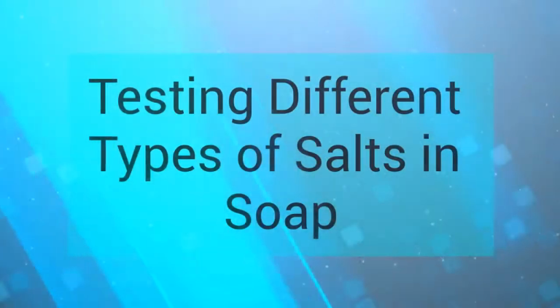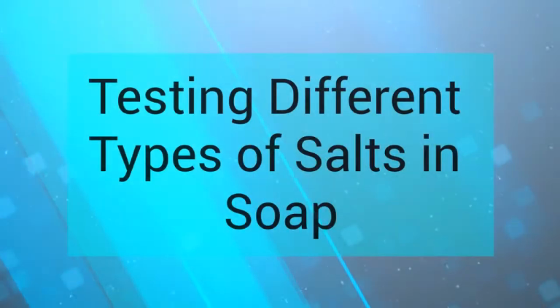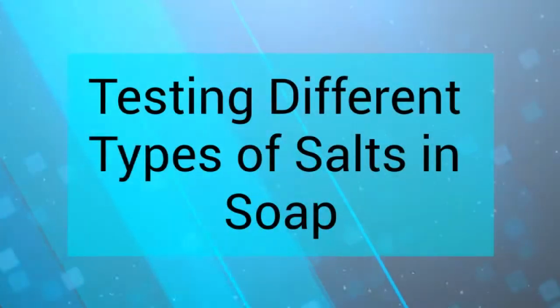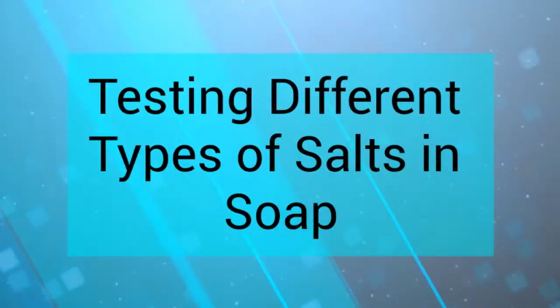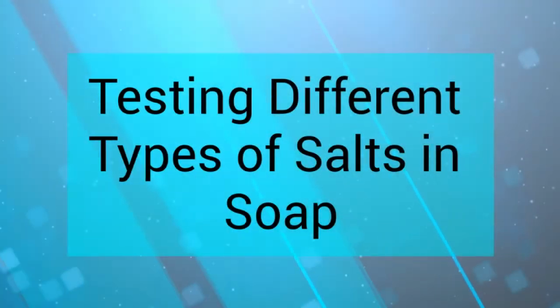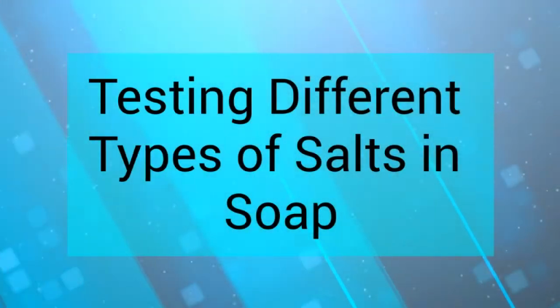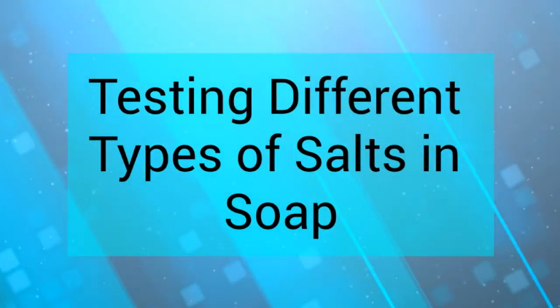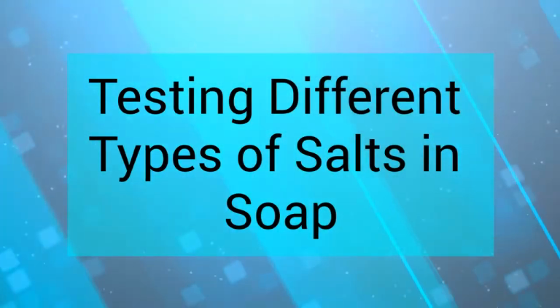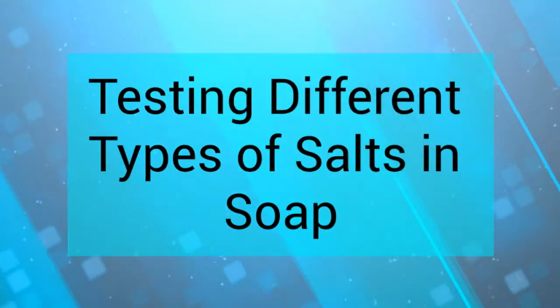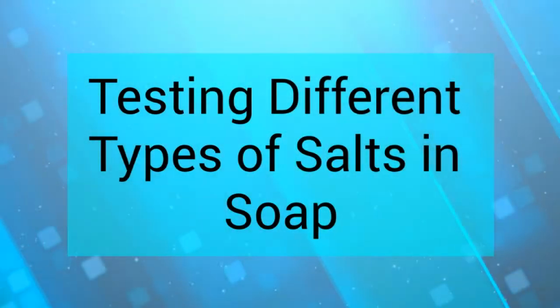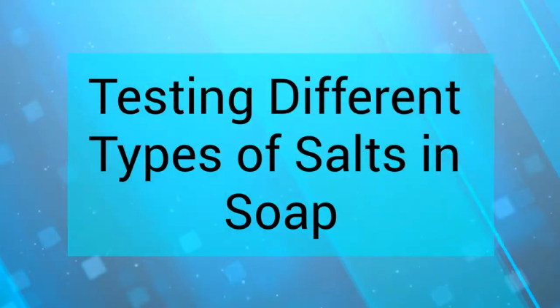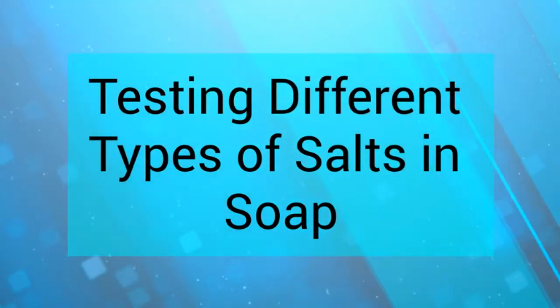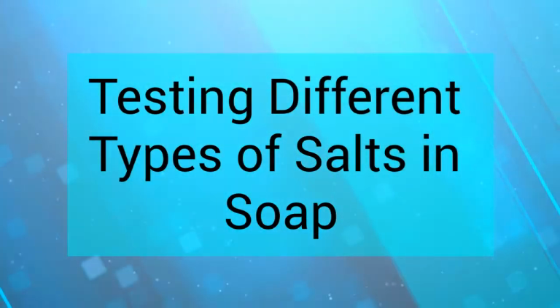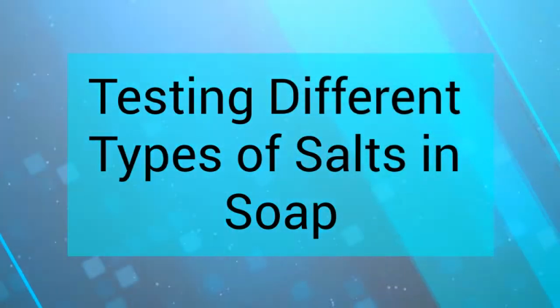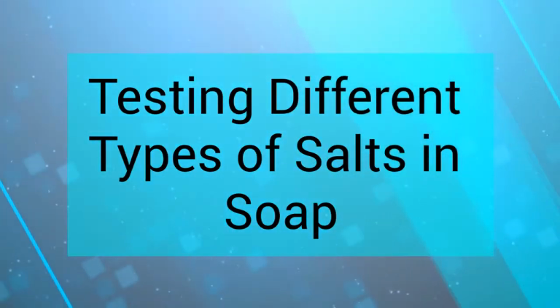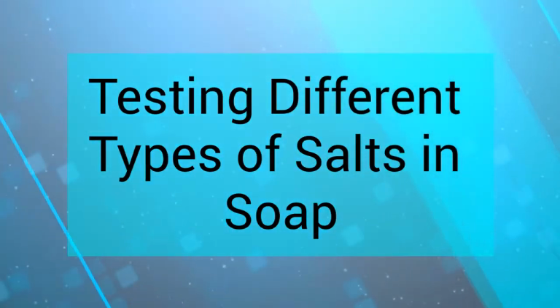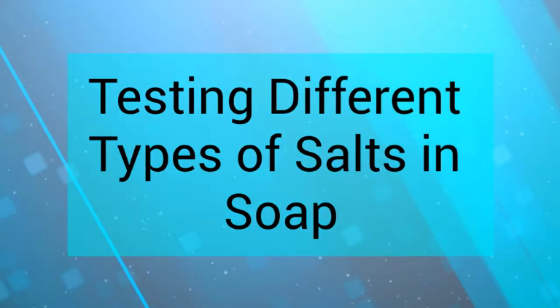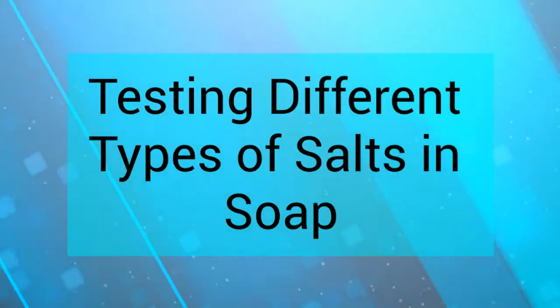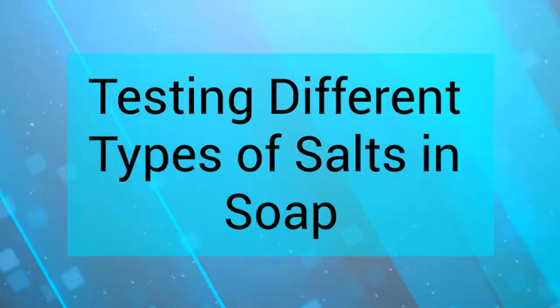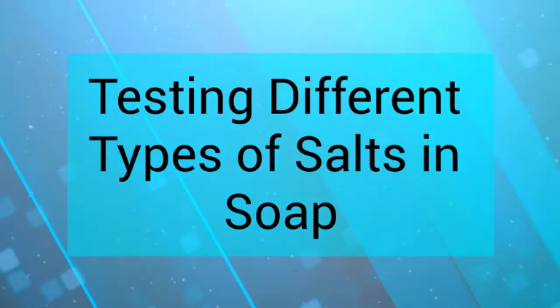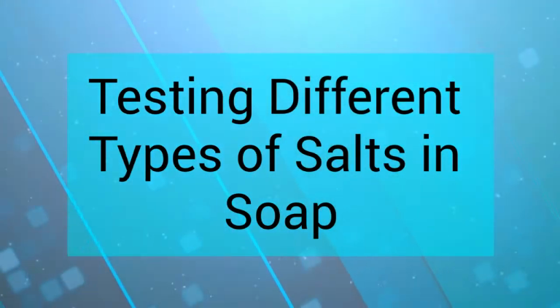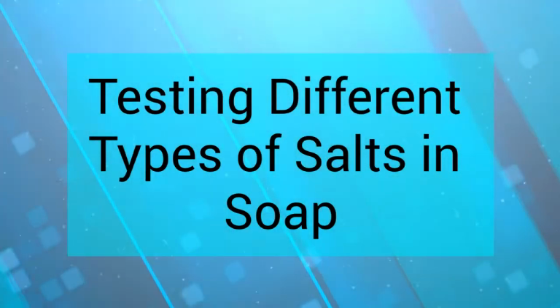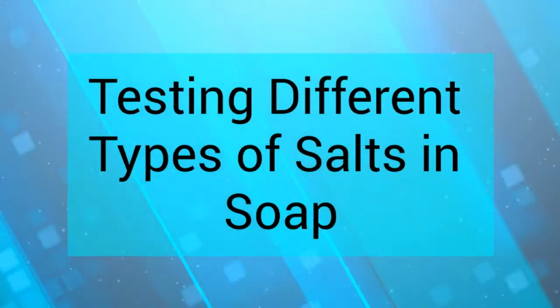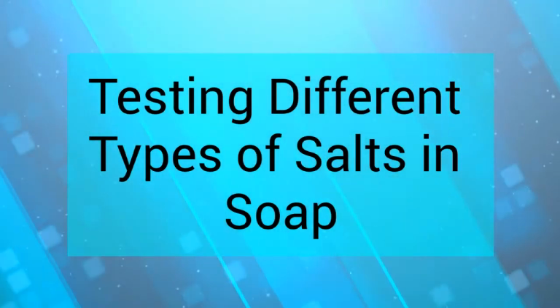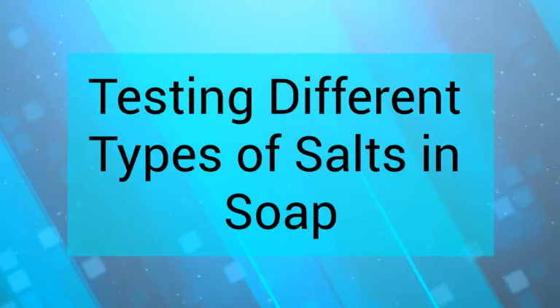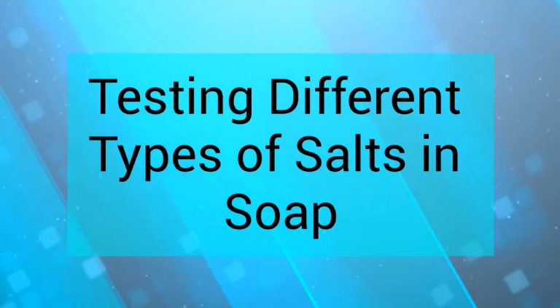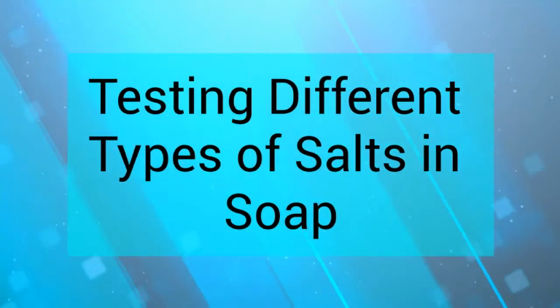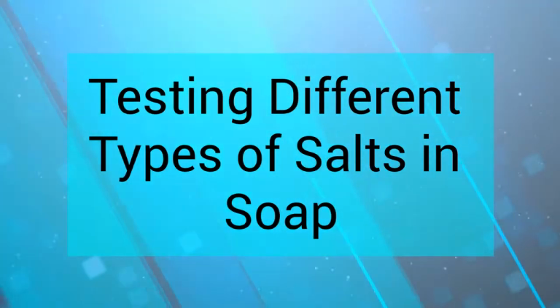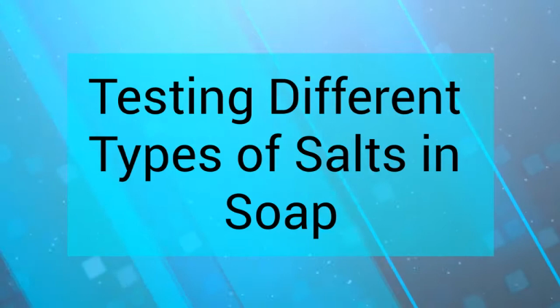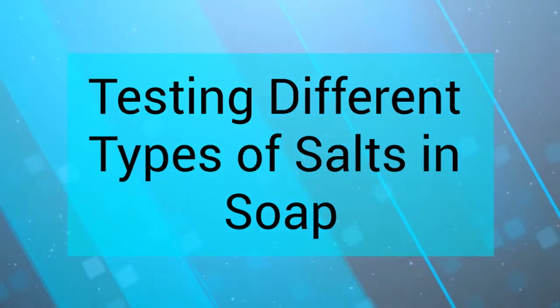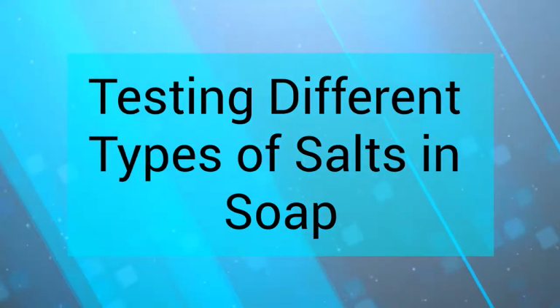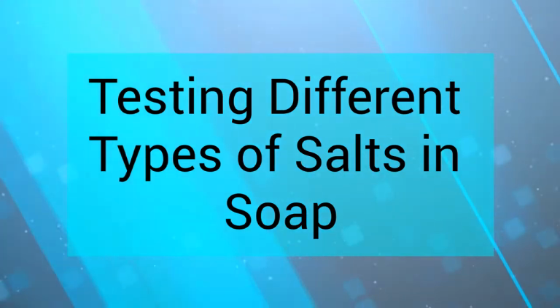We're testing different types of salts in cold process soap in today's episode of Can She Soap It?